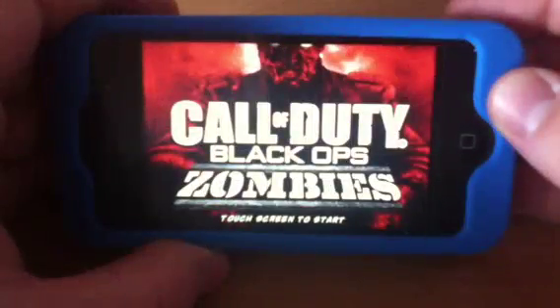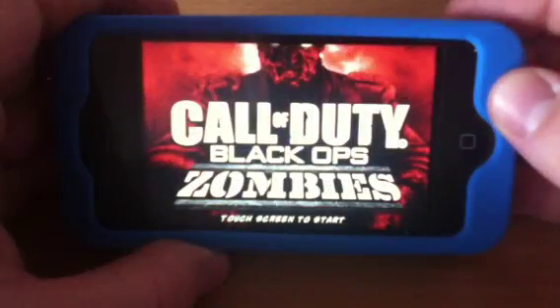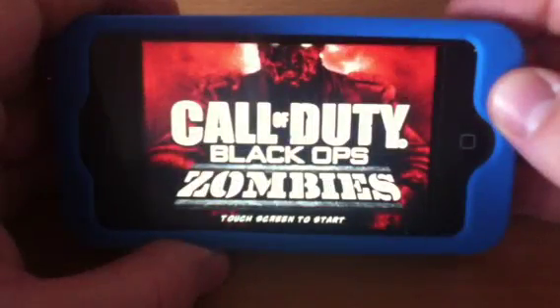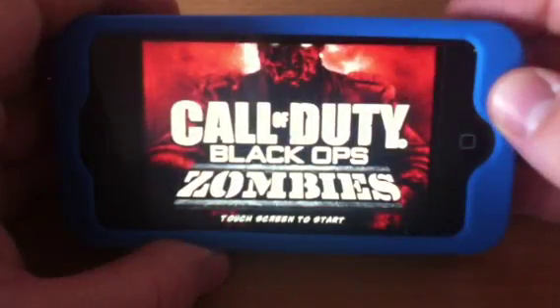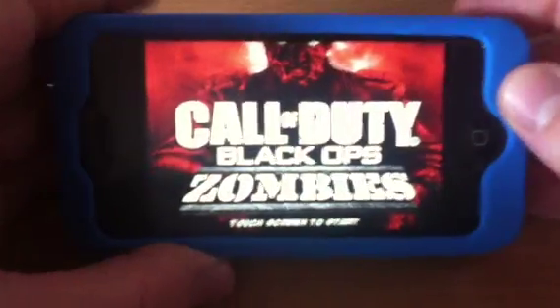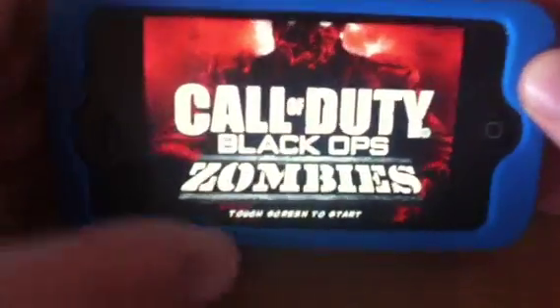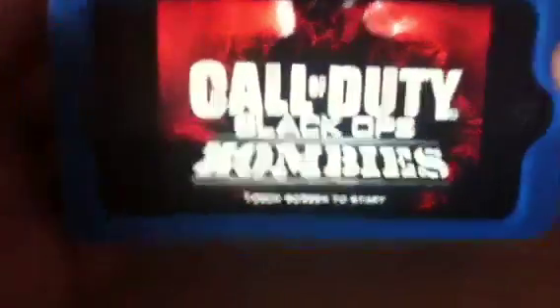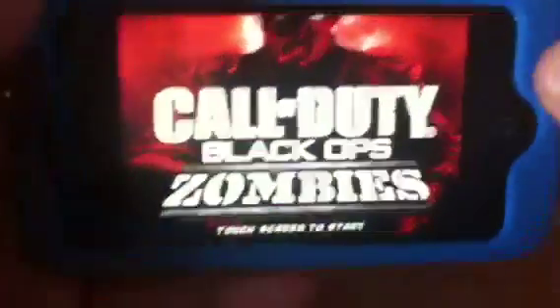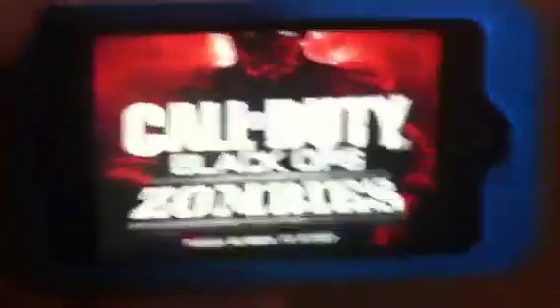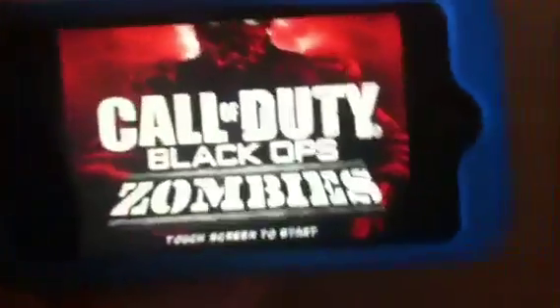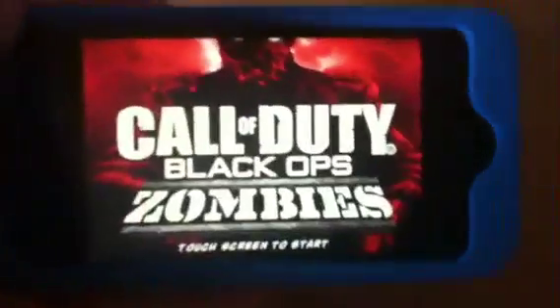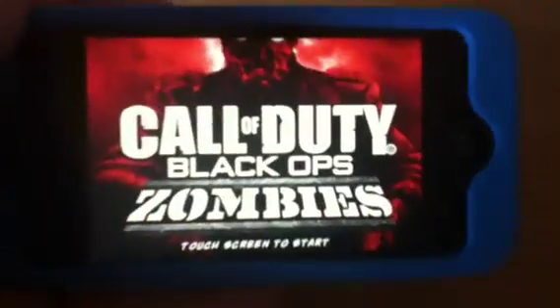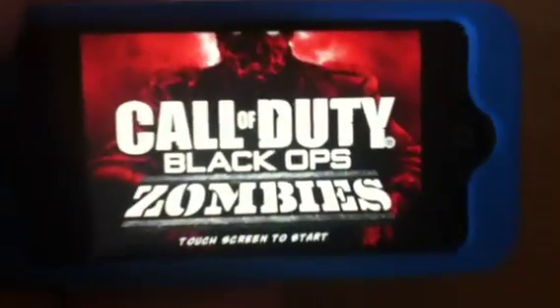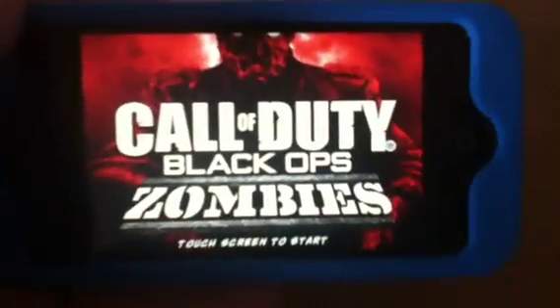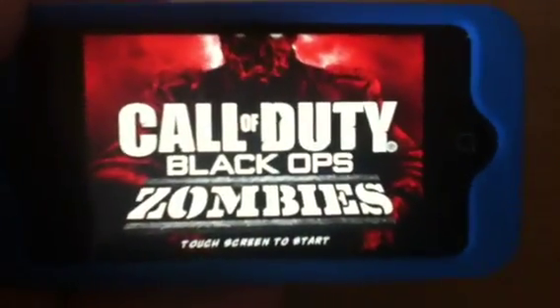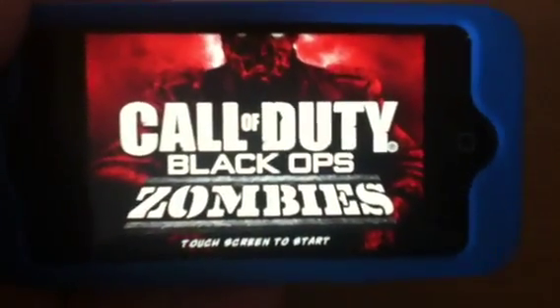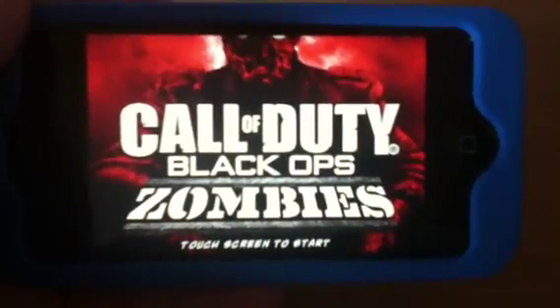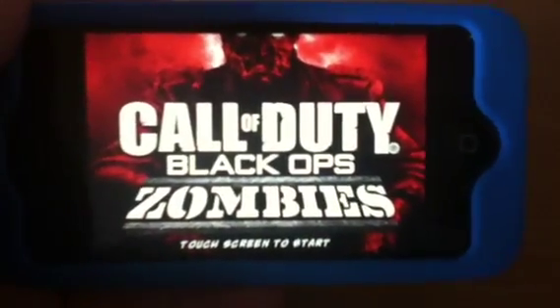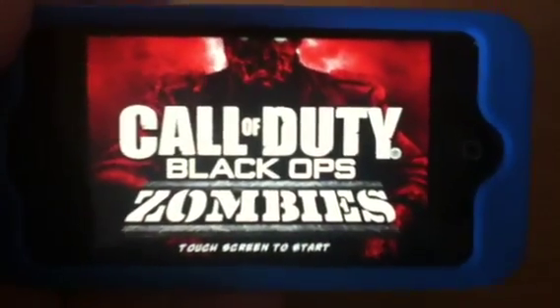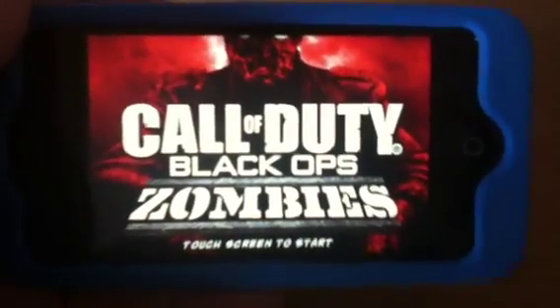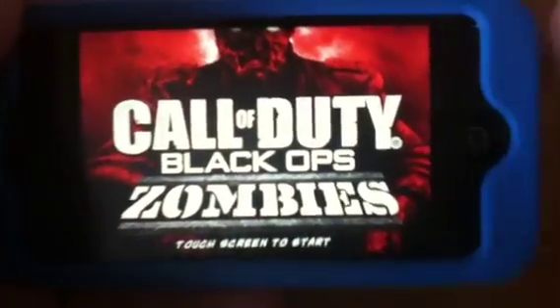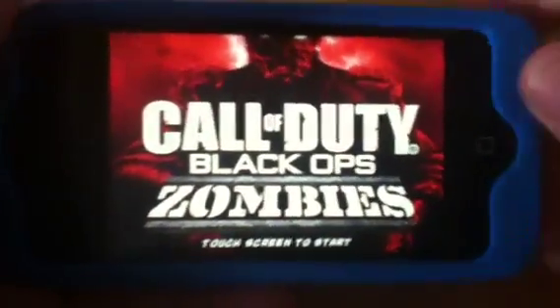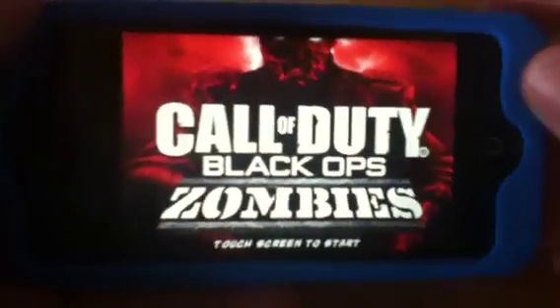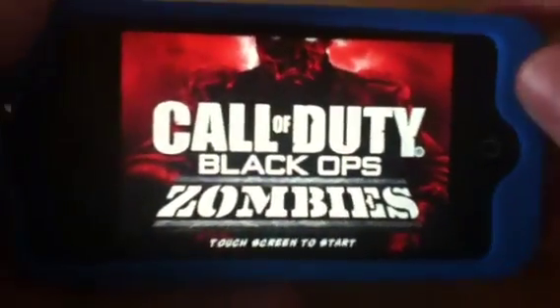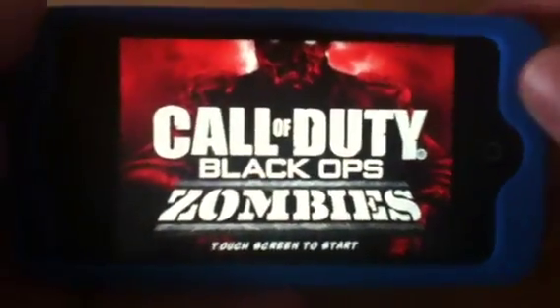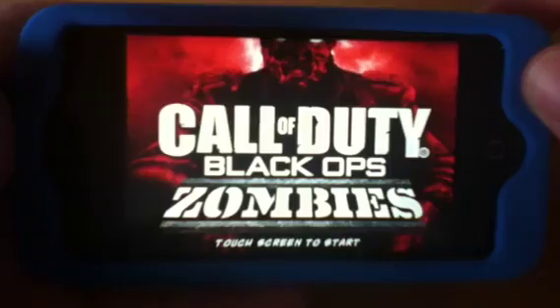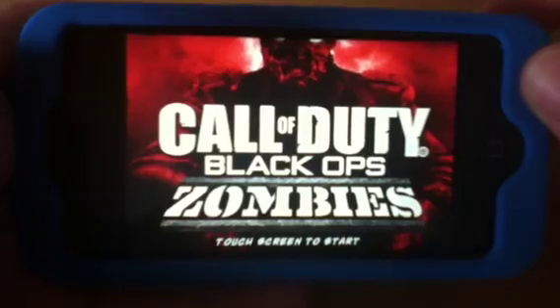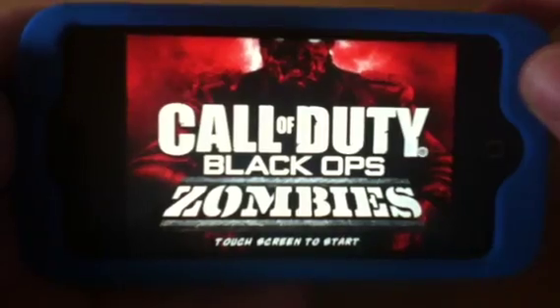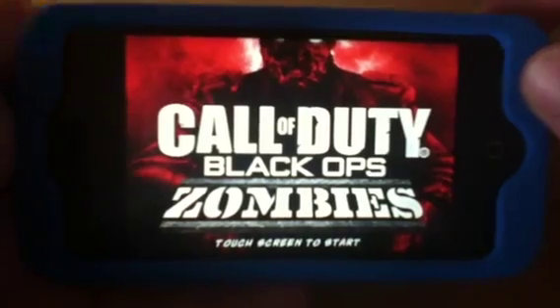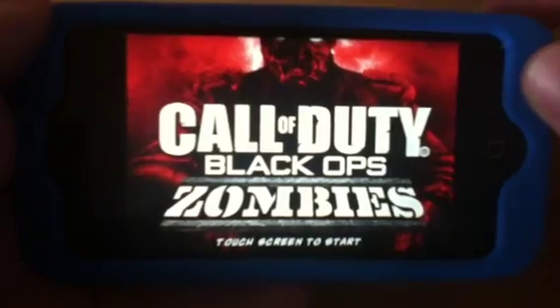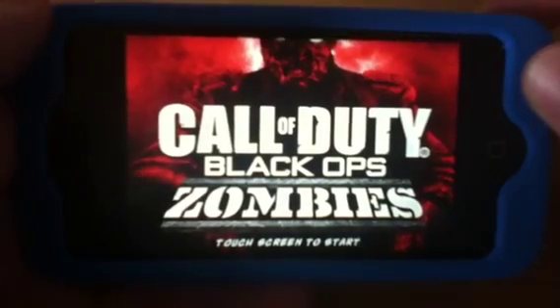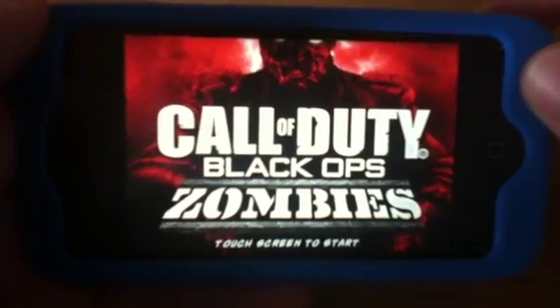Hey YouTube, Mickey Tech here with a game review for iOS devices.